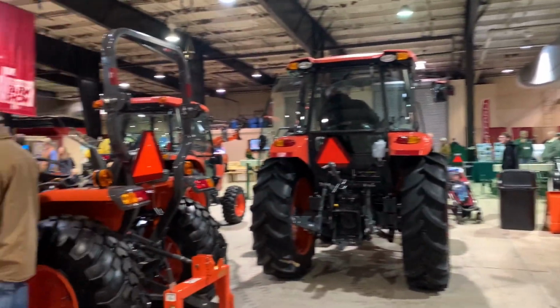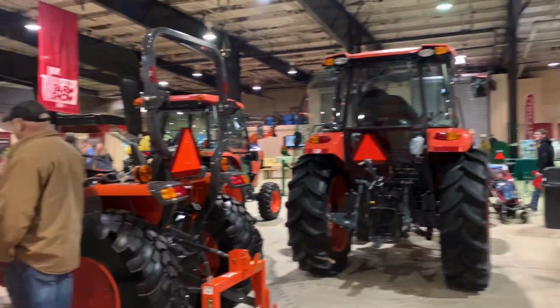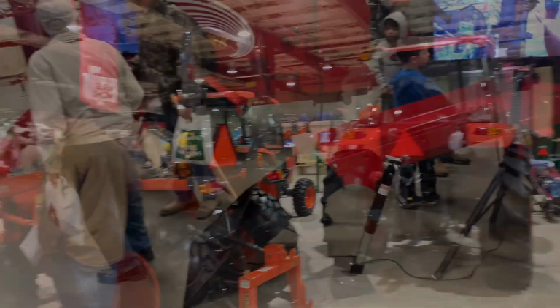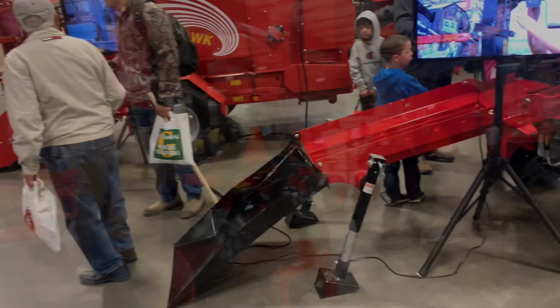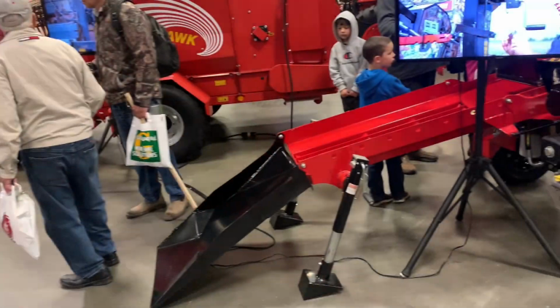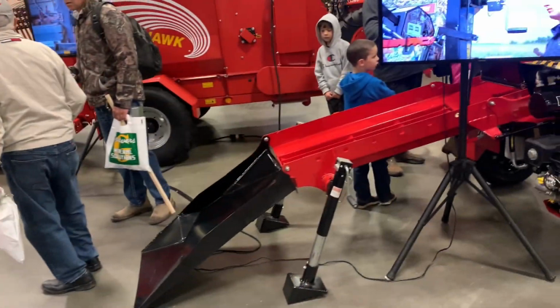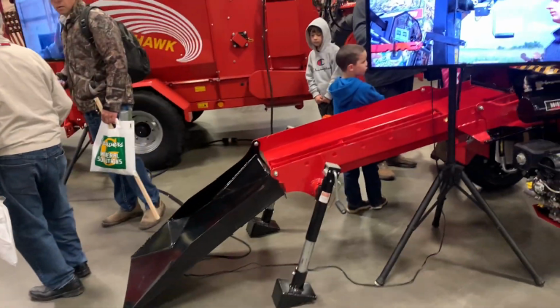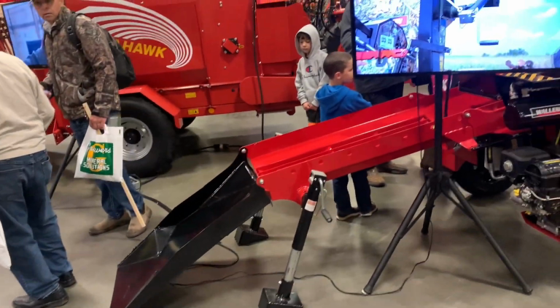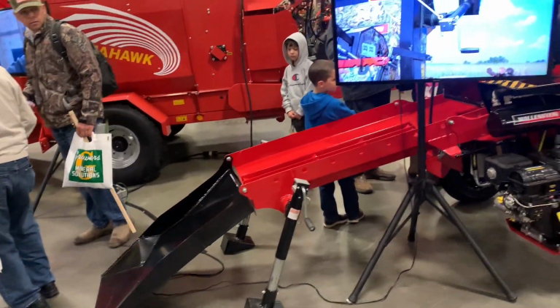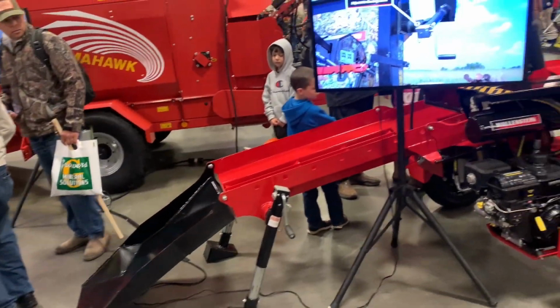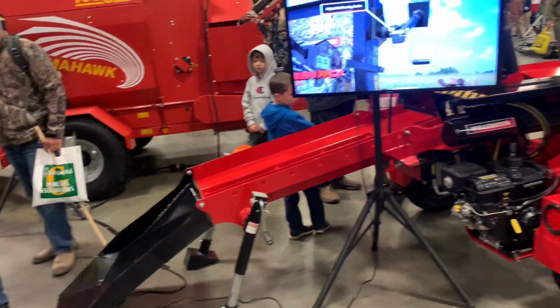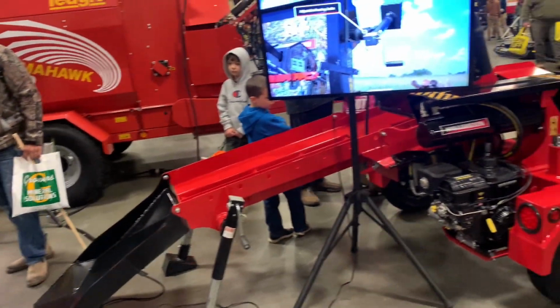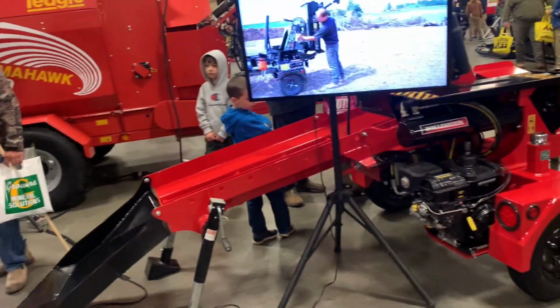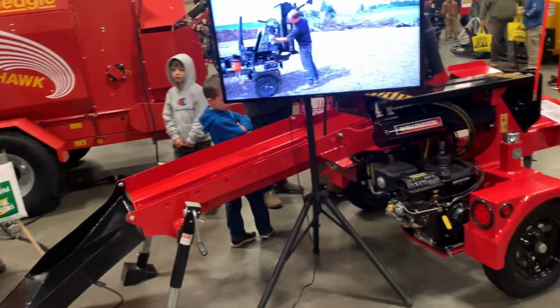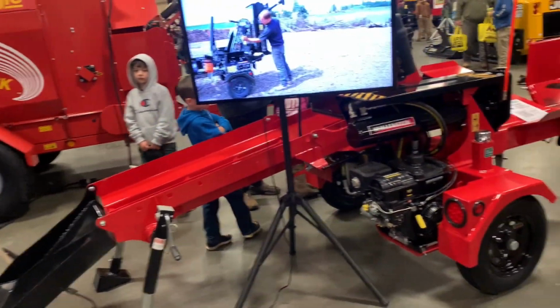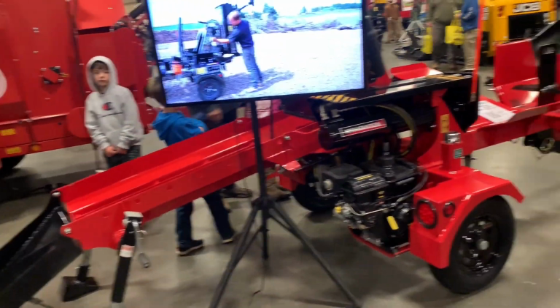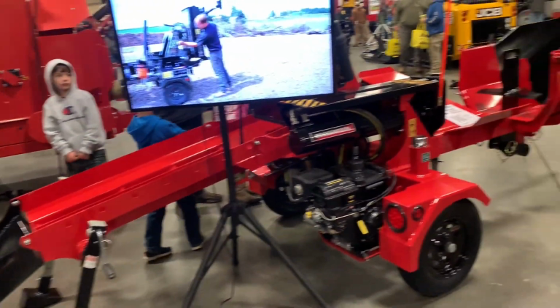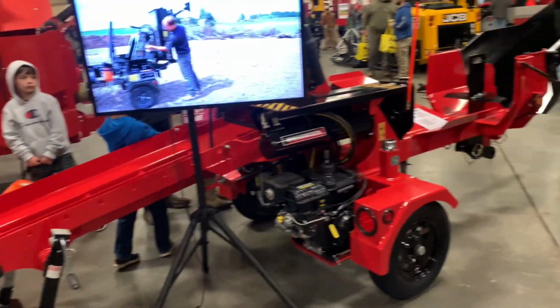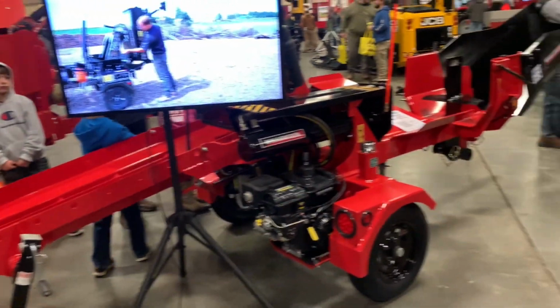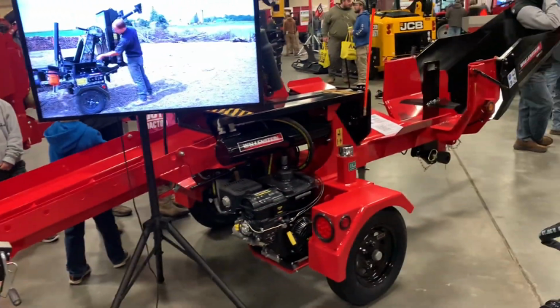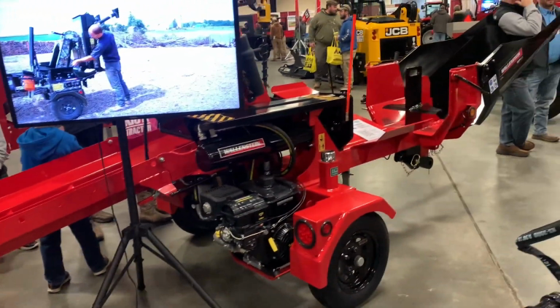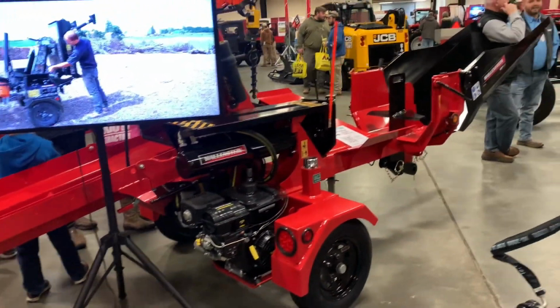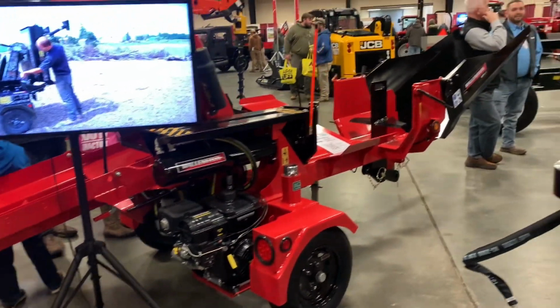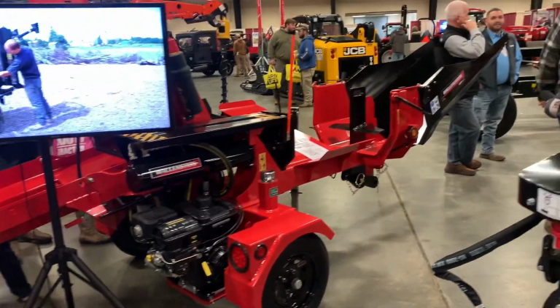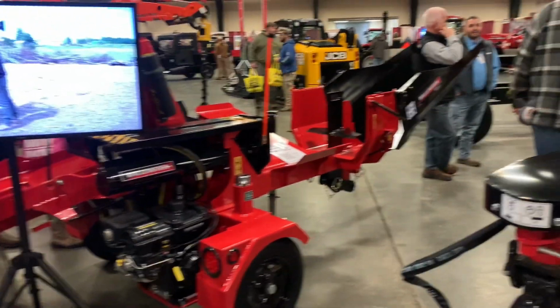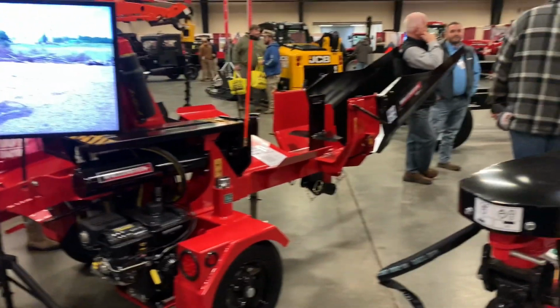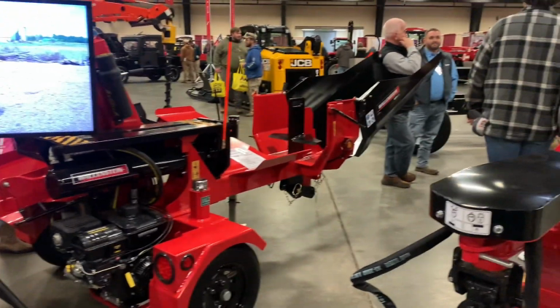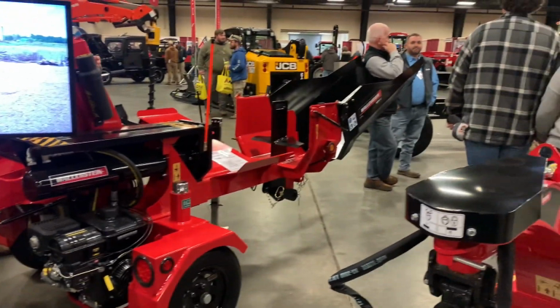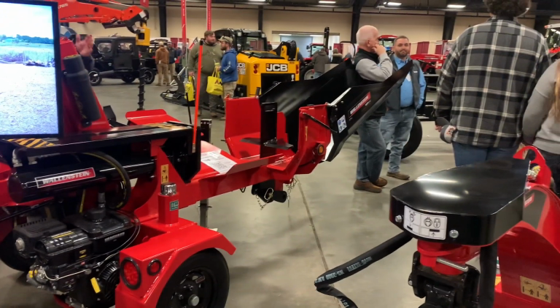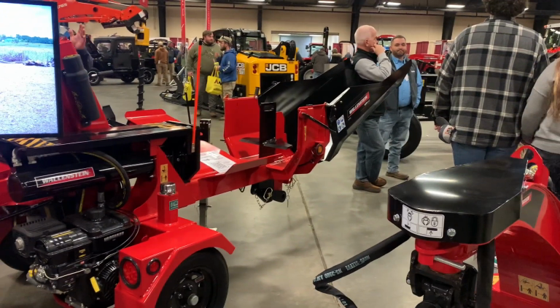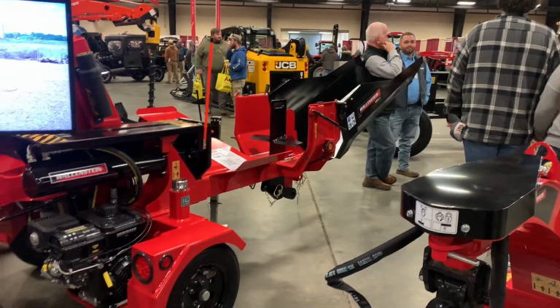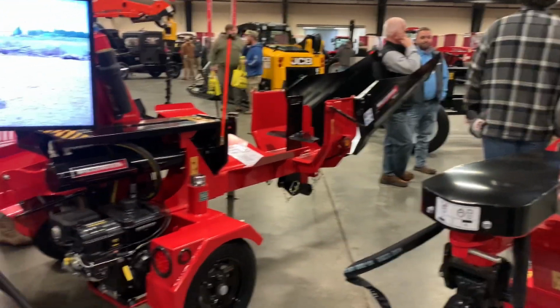This is the only log splitter in the building — it's technically a log processor.